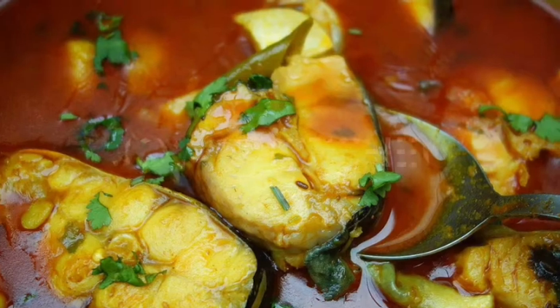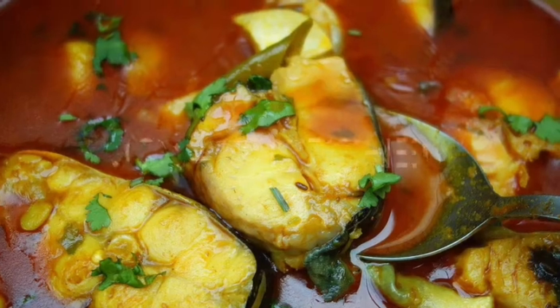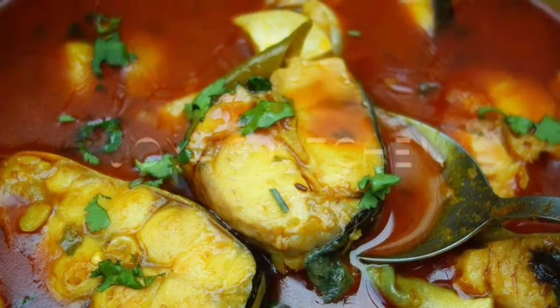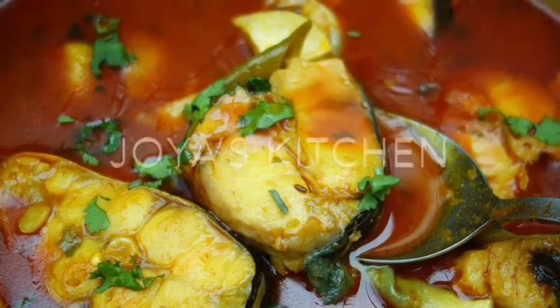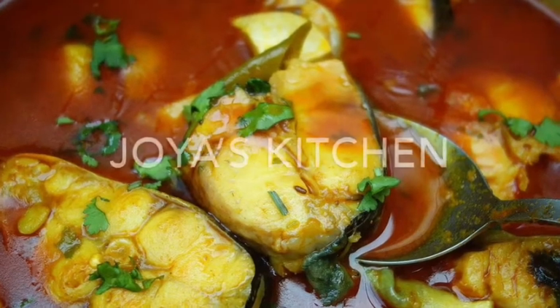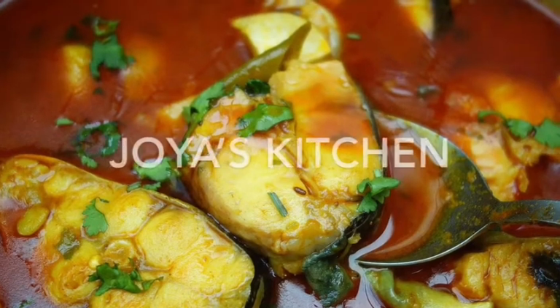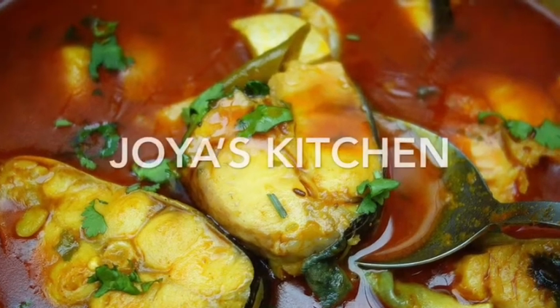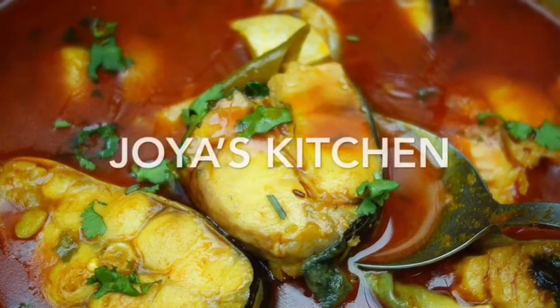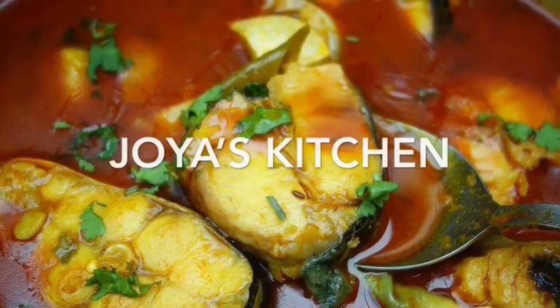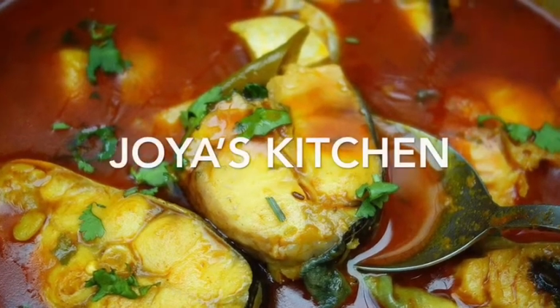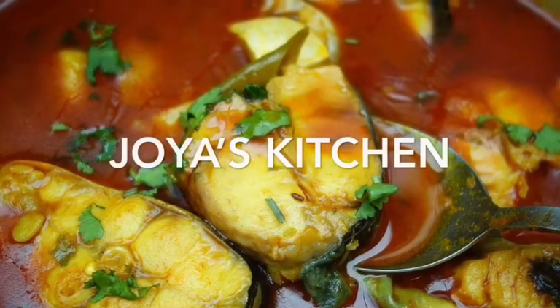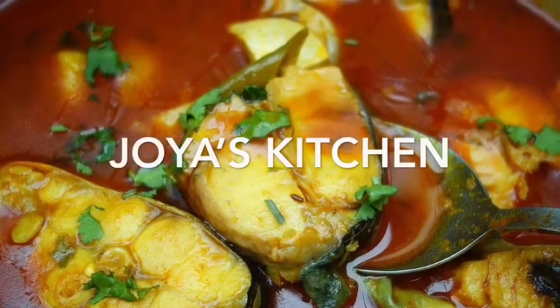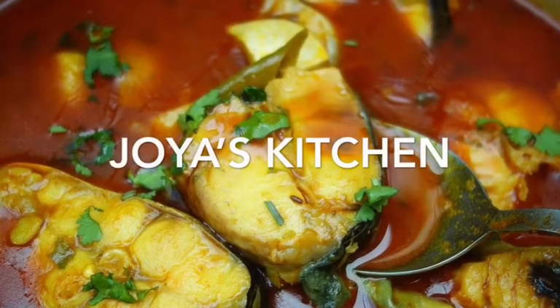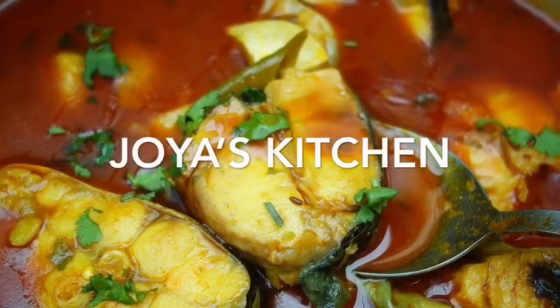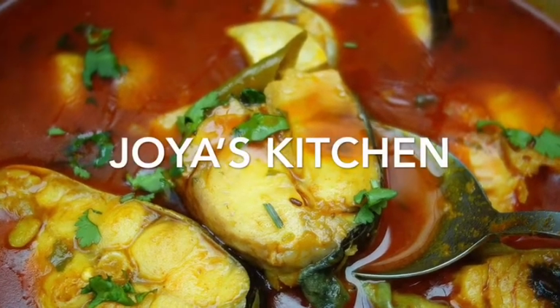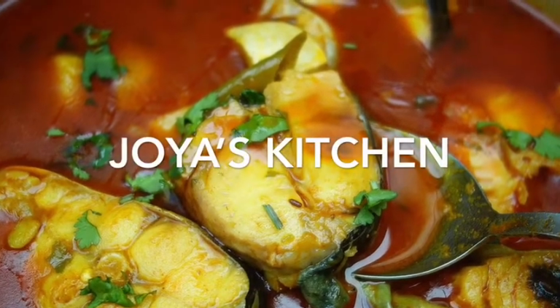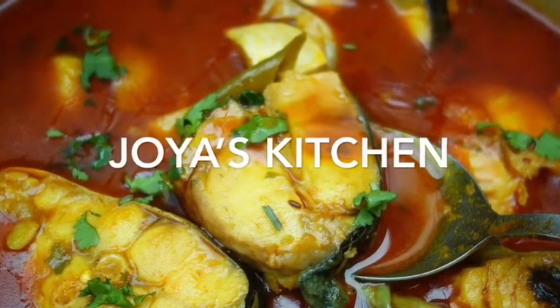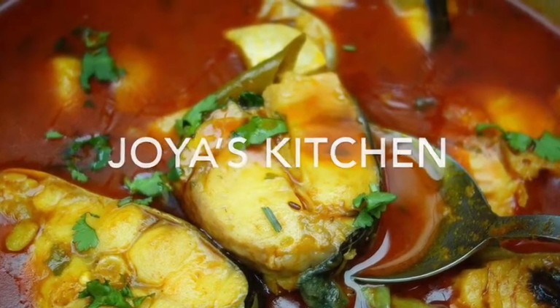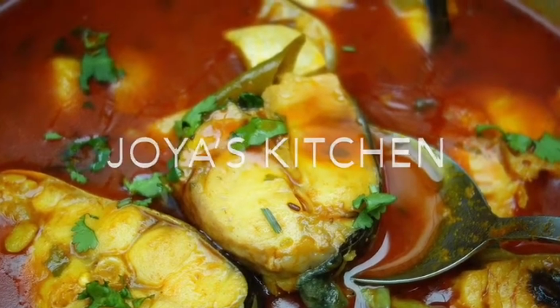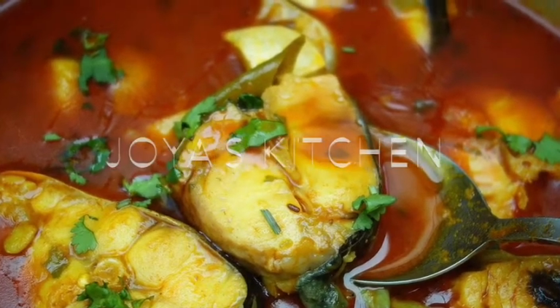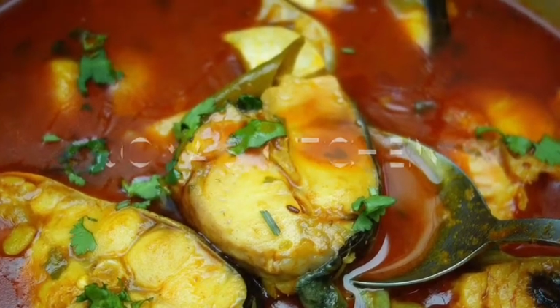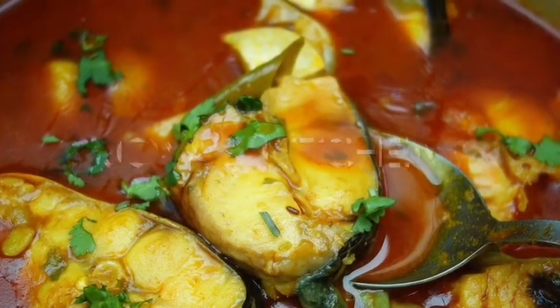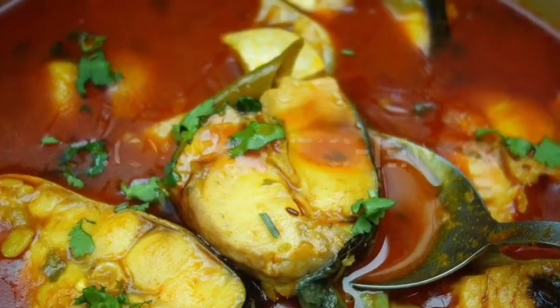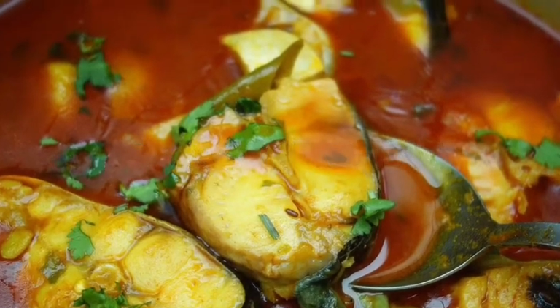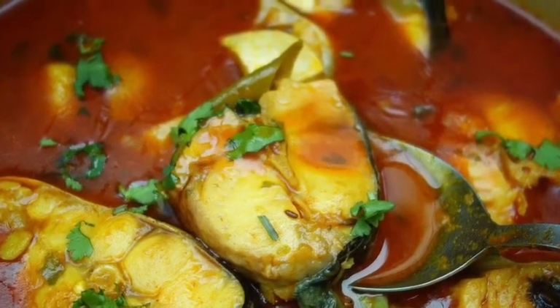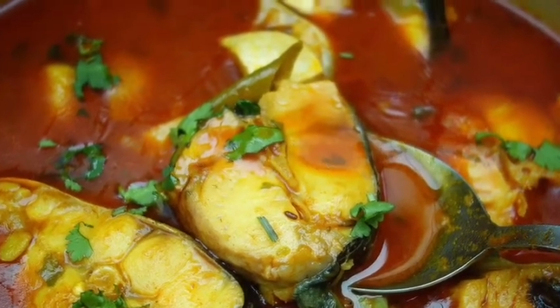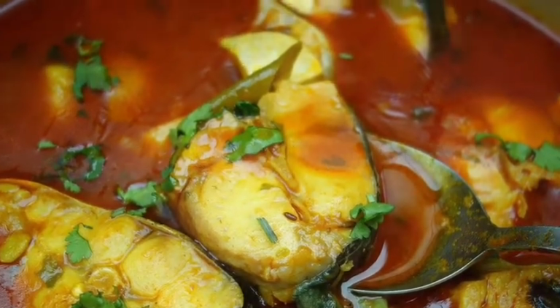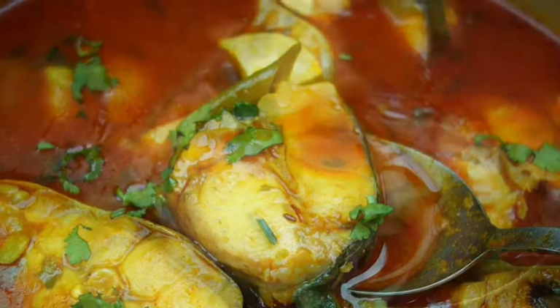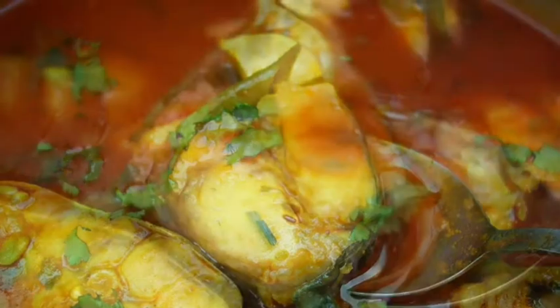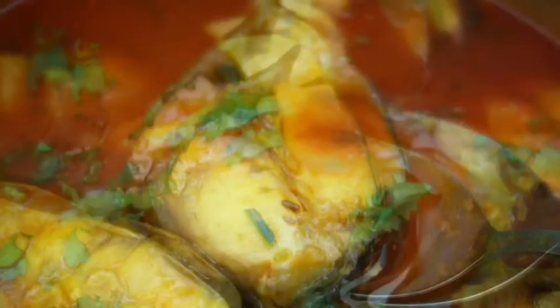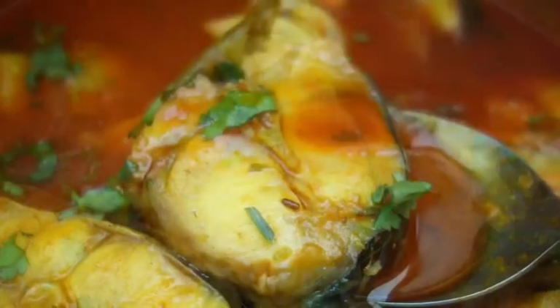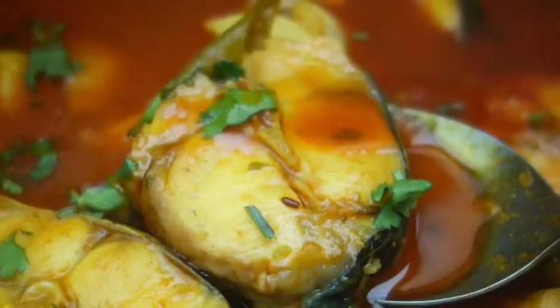Hello viewers, welcome to Jaya's Kitchen. I hope you are all doing very, very good and healthy. I will show you the recipe.